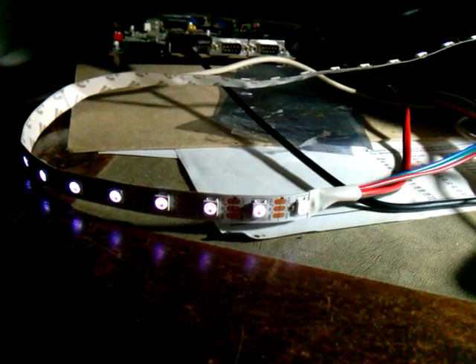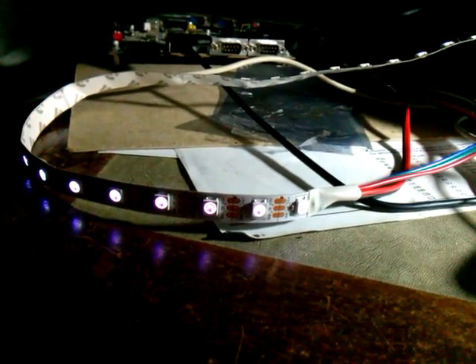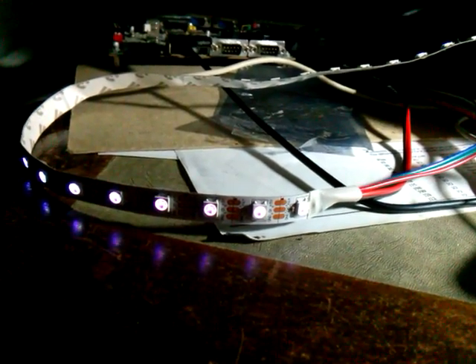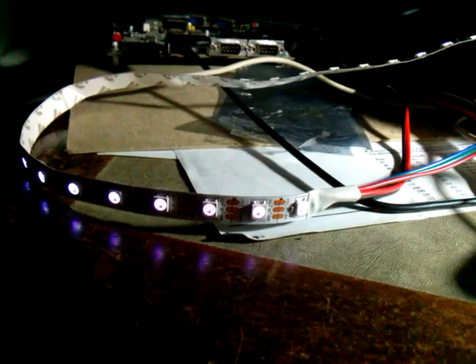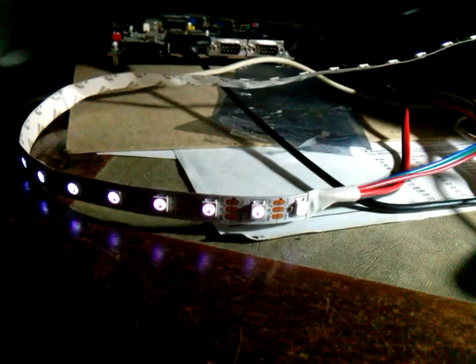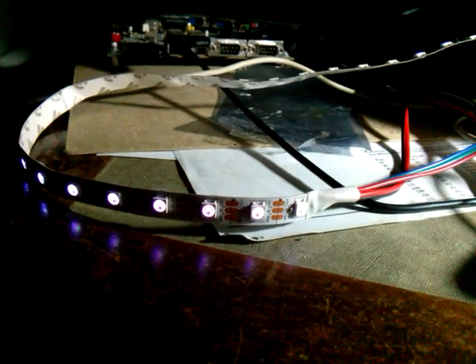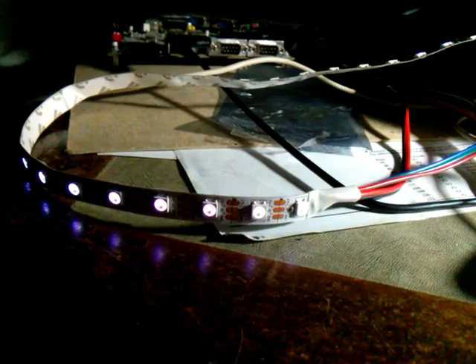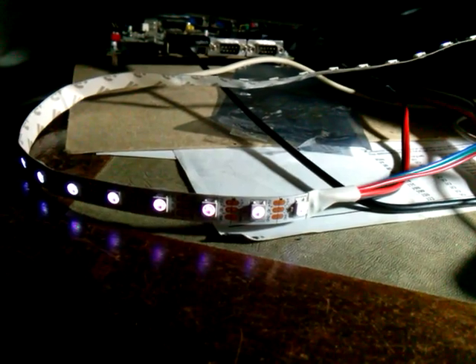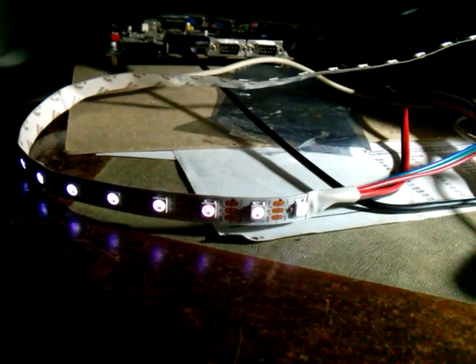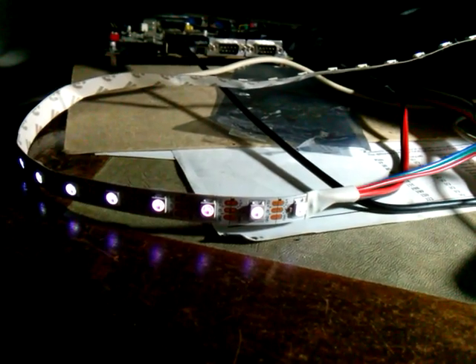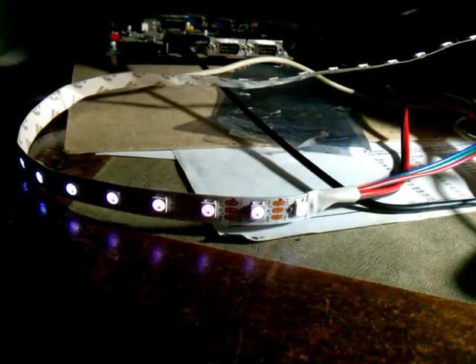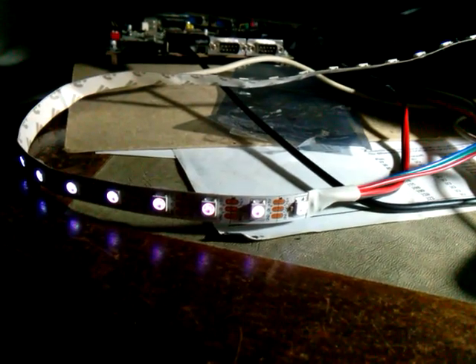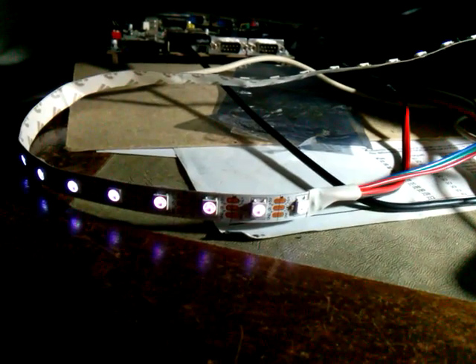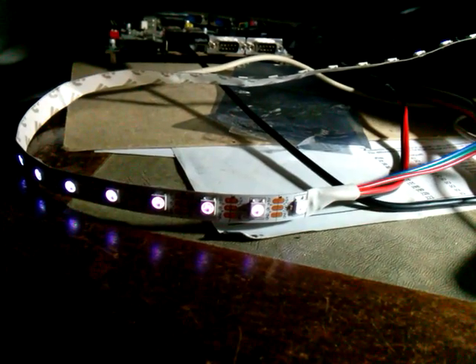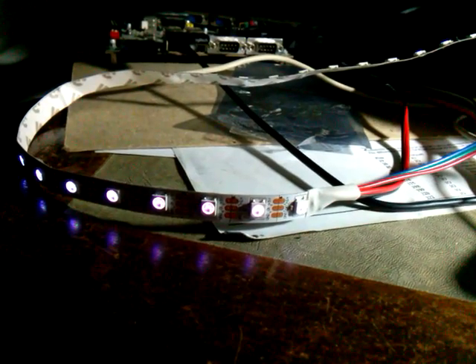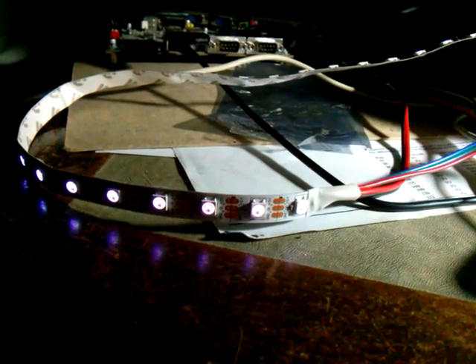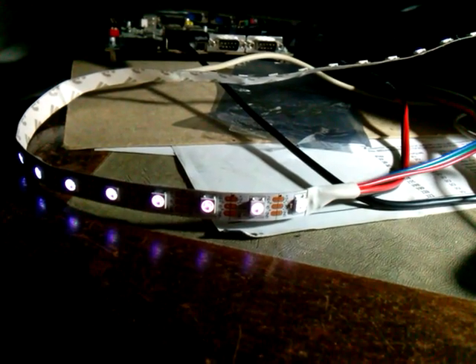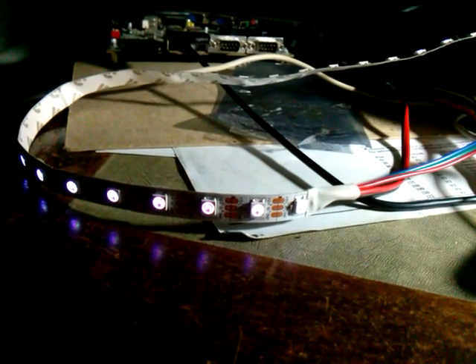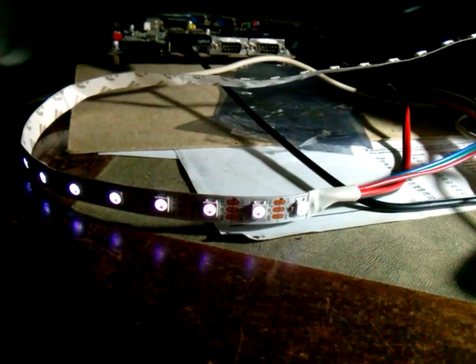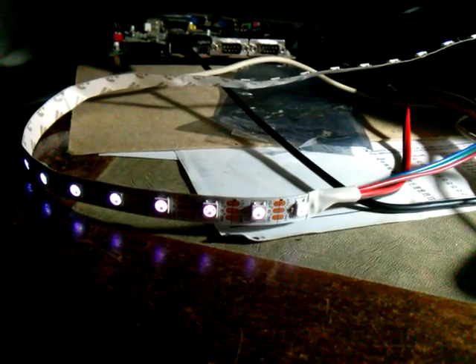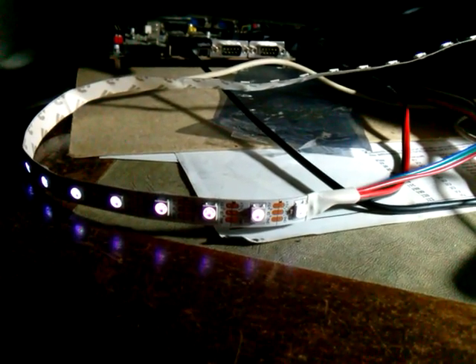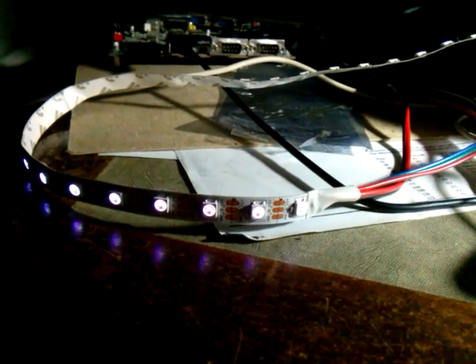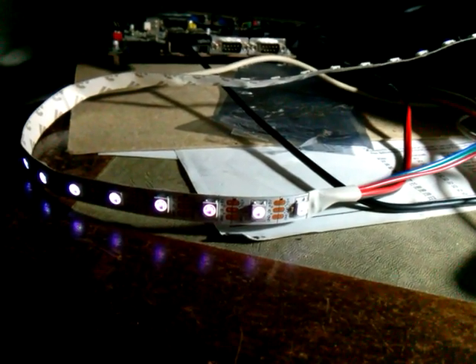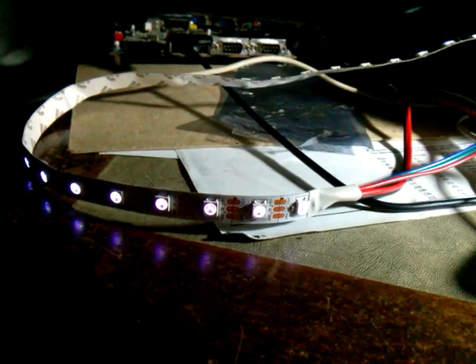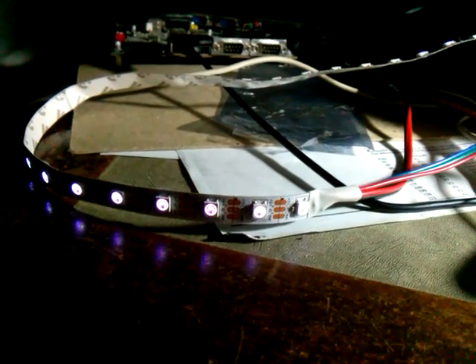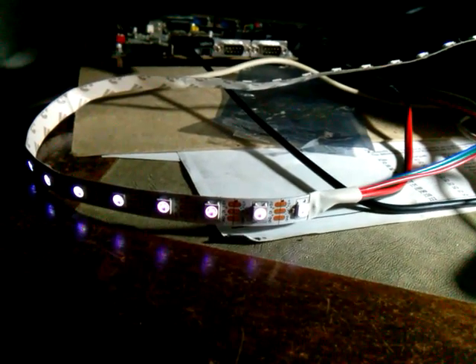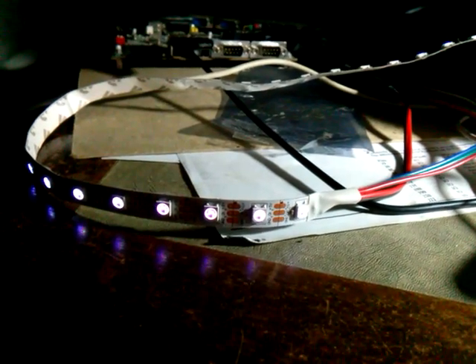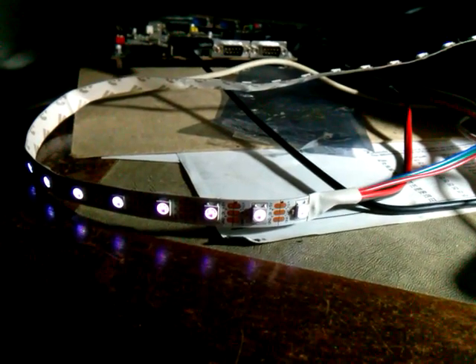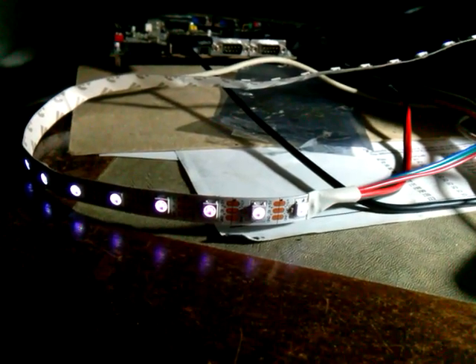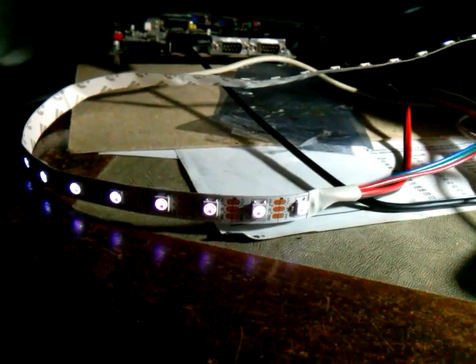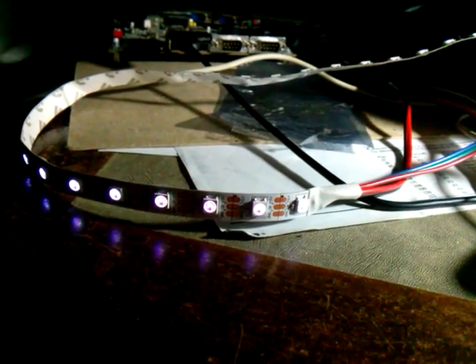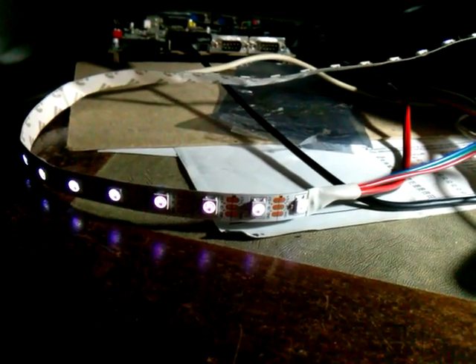So with the 60 lights in this particular string, I can upload 60 values into it from a microcontroller and control each of the LEDs individually.